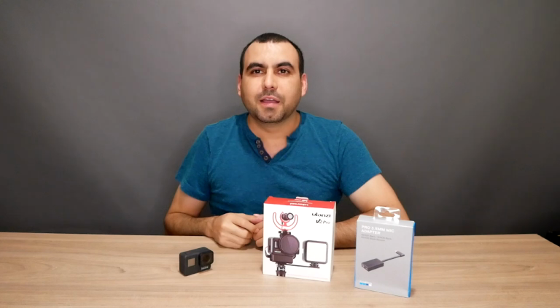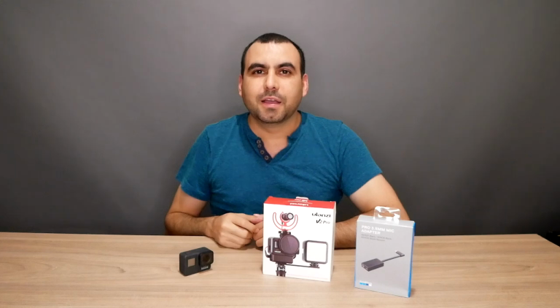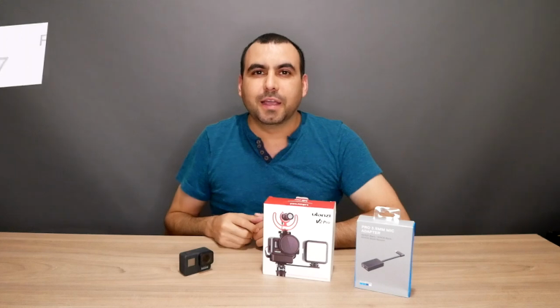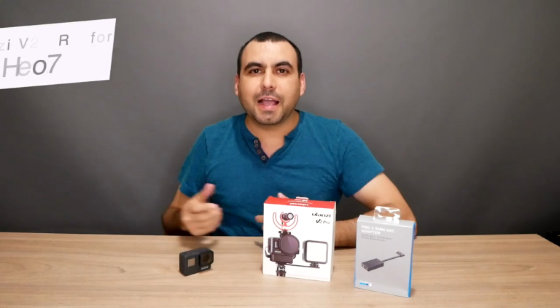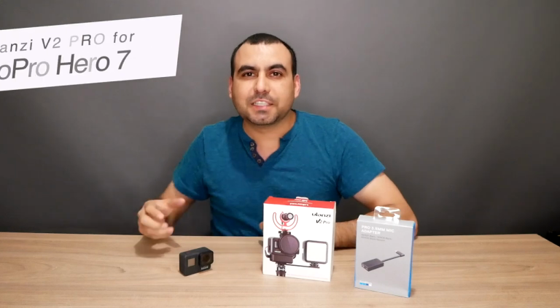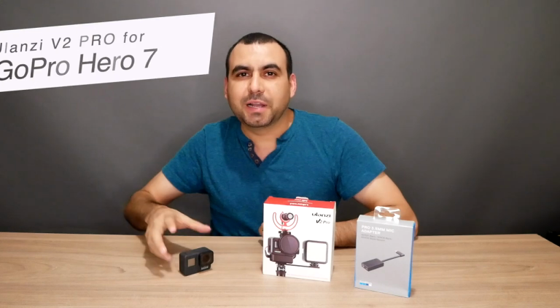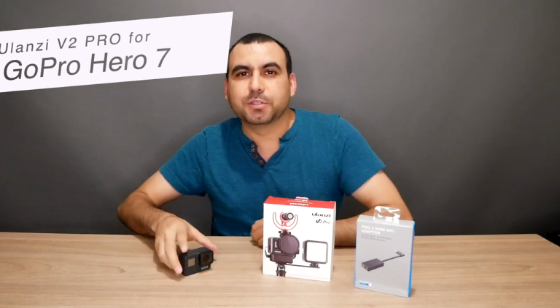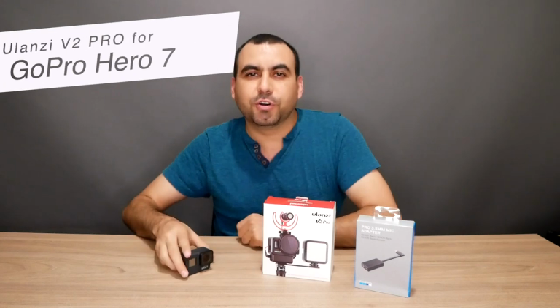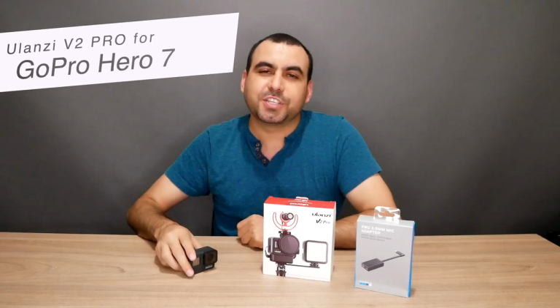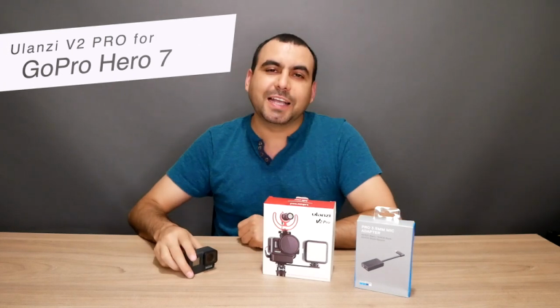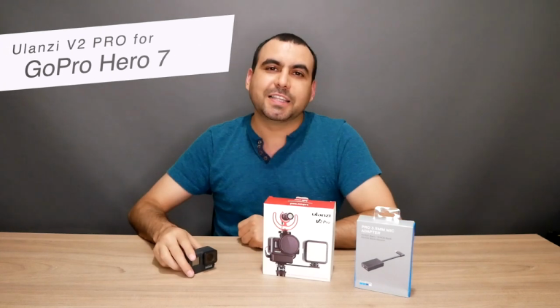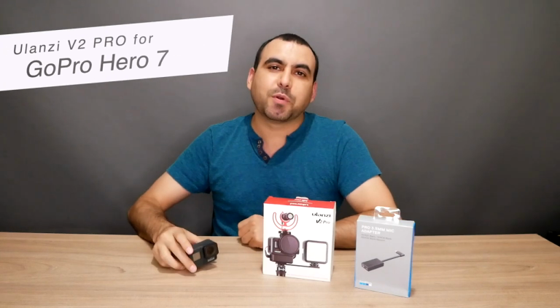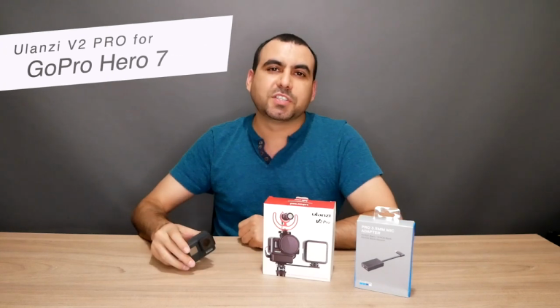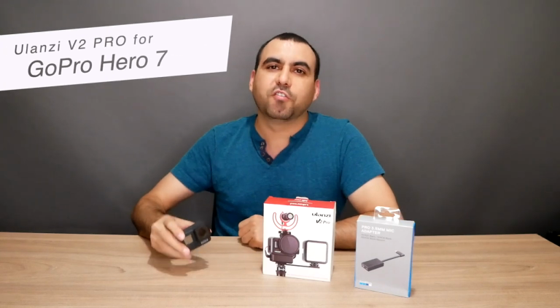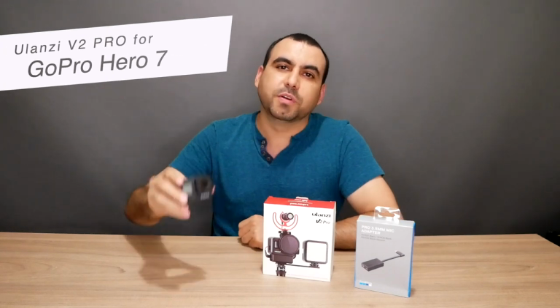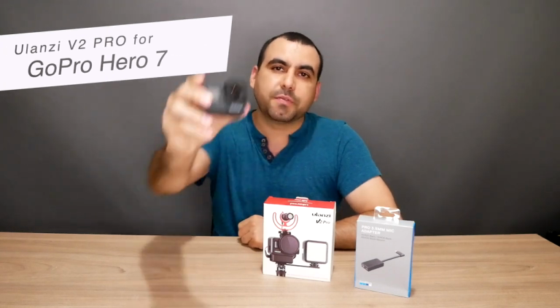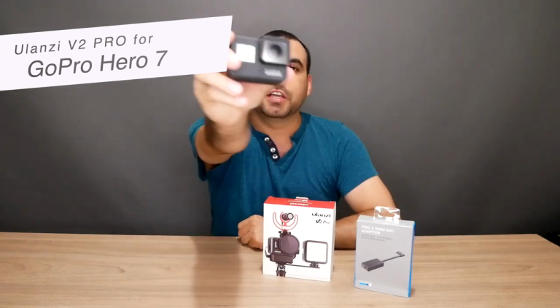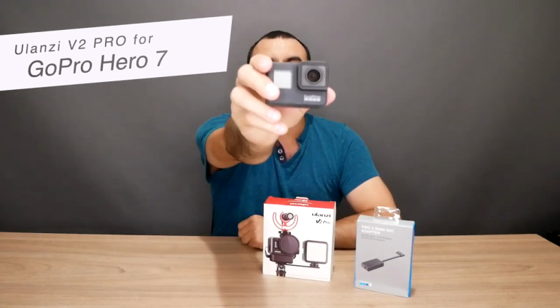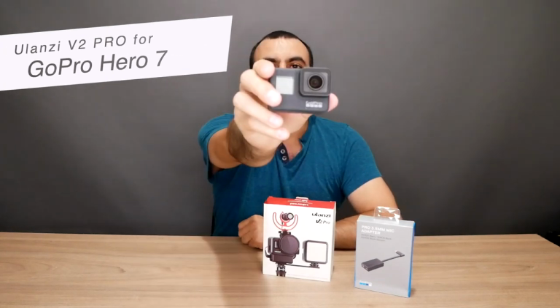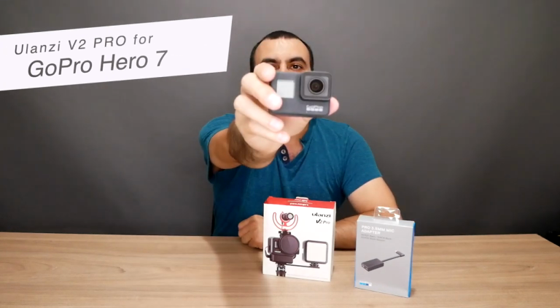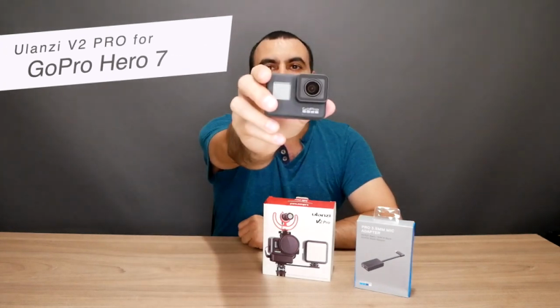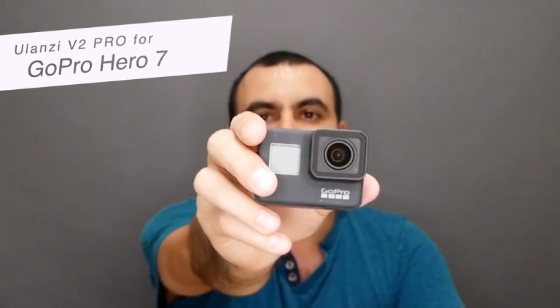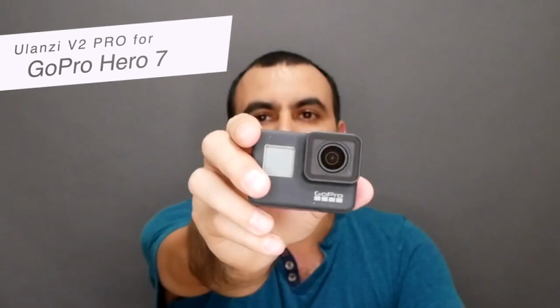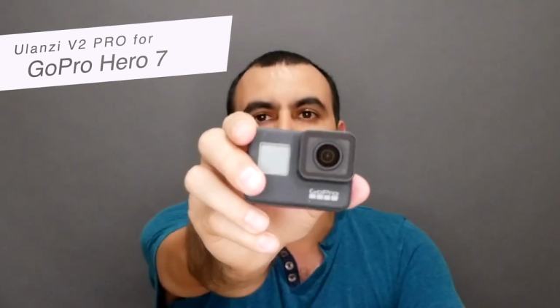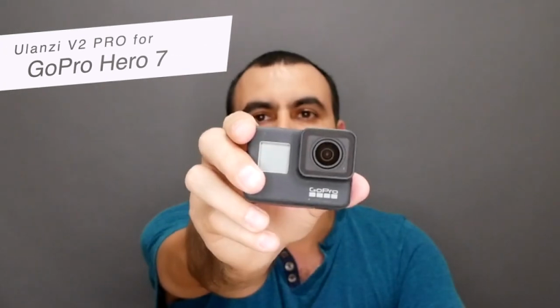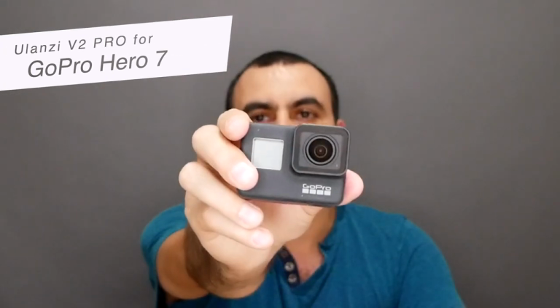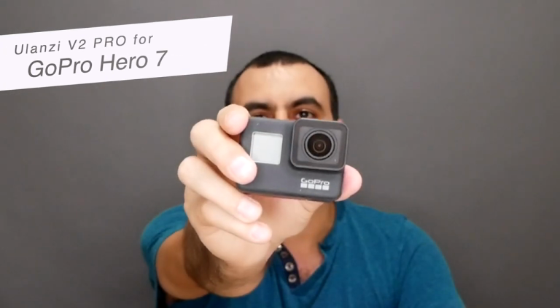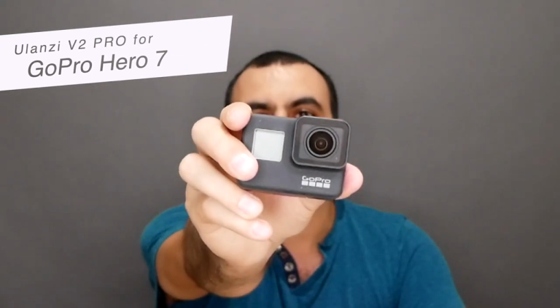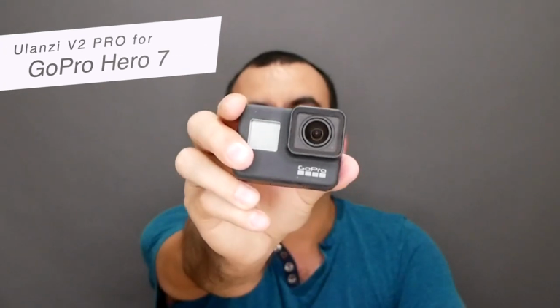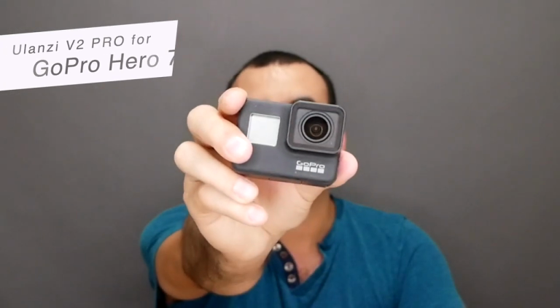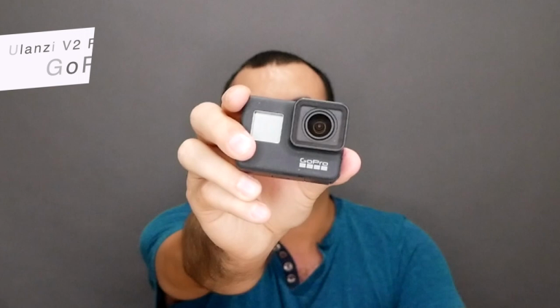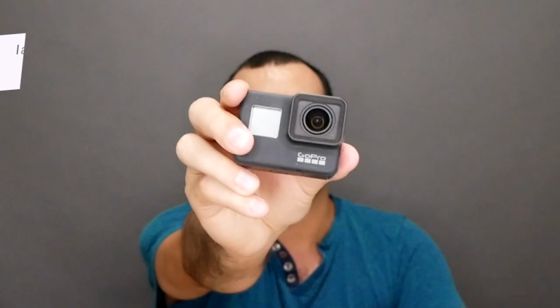Hey guys, my name is George and today we're going to solve most of the issues we have with the GoPro Hero 7.